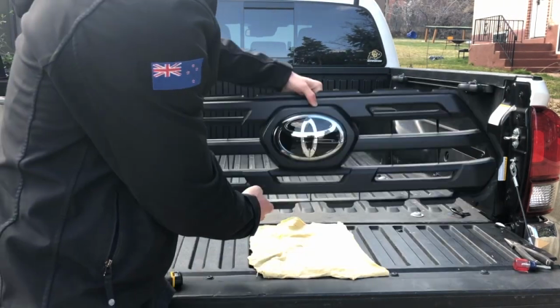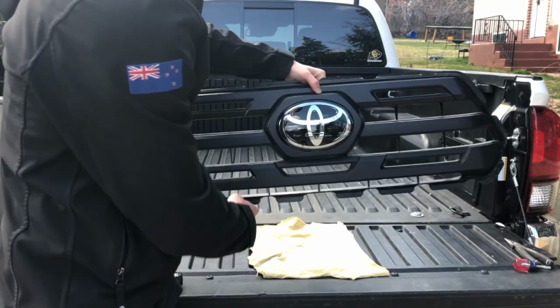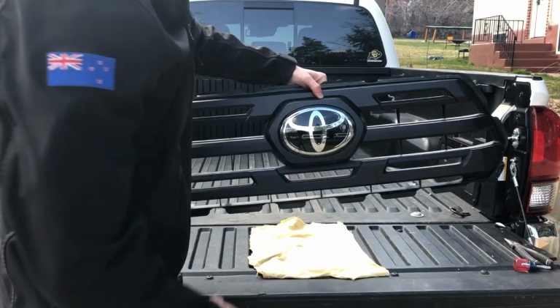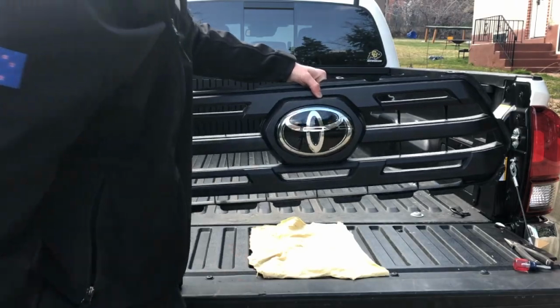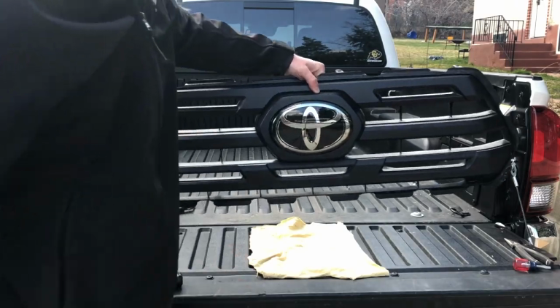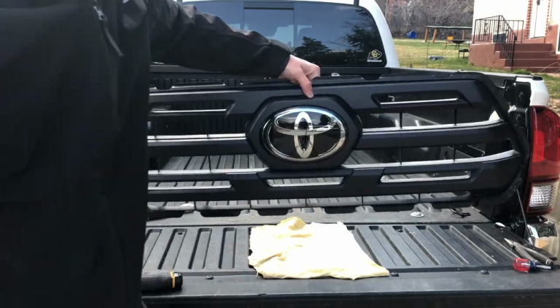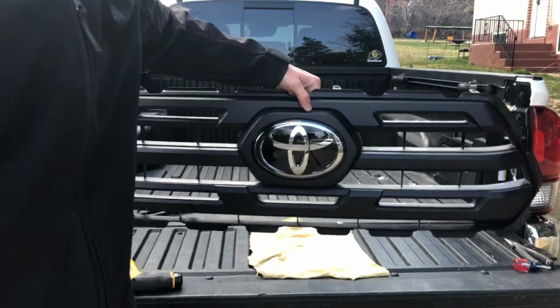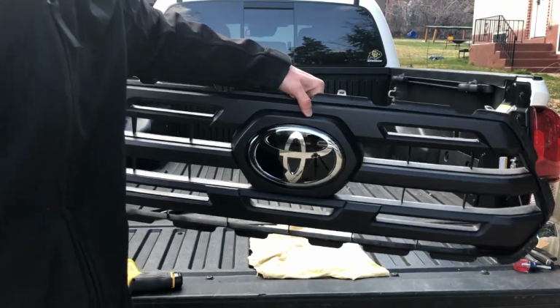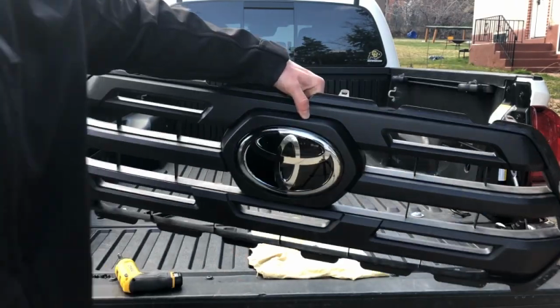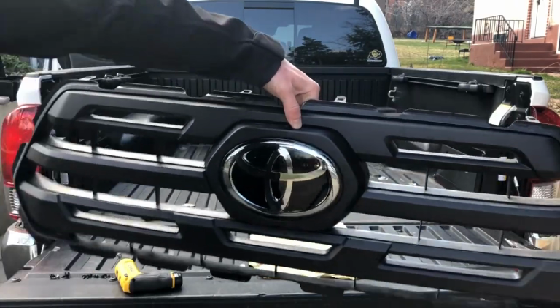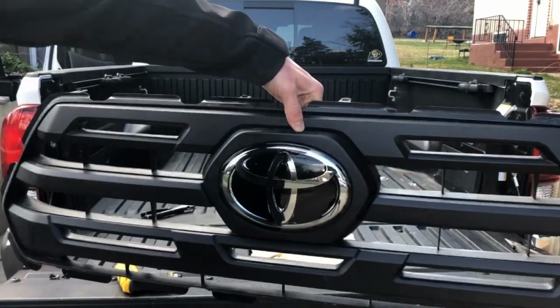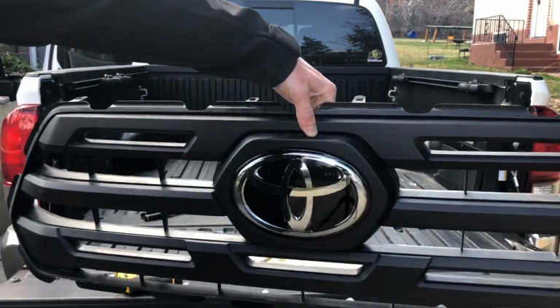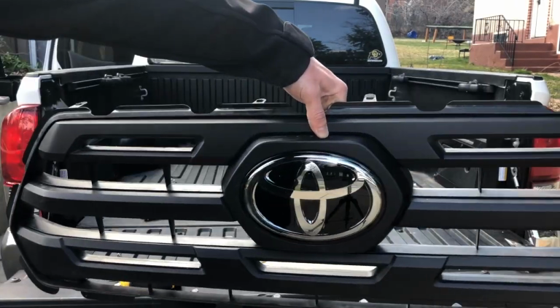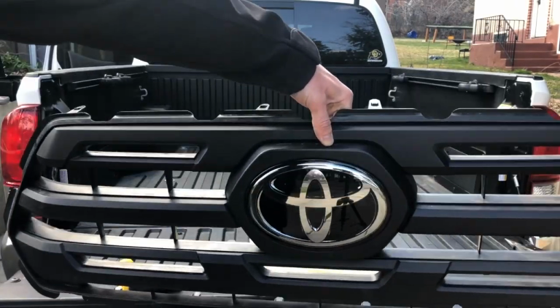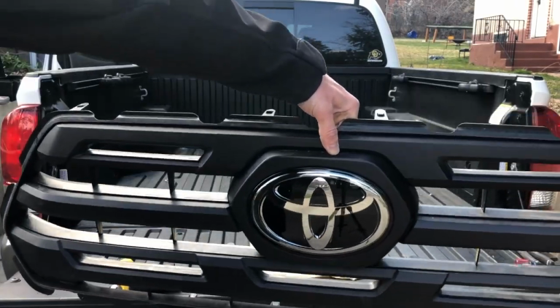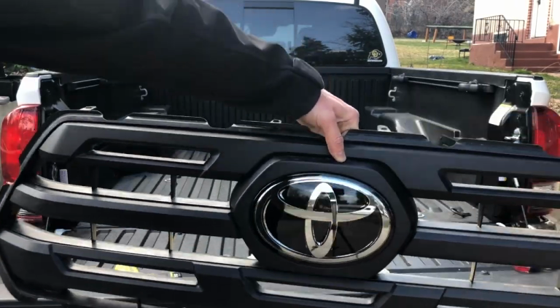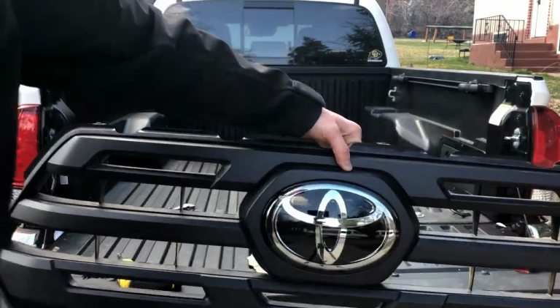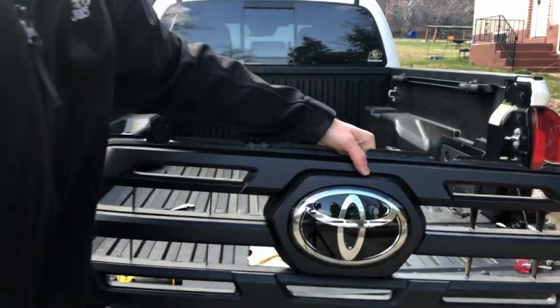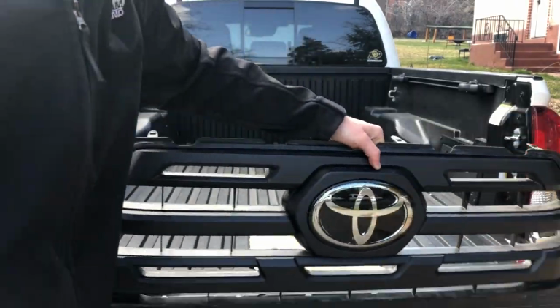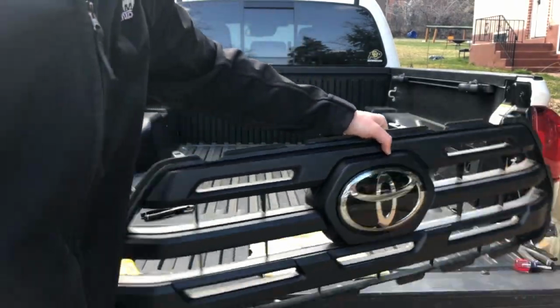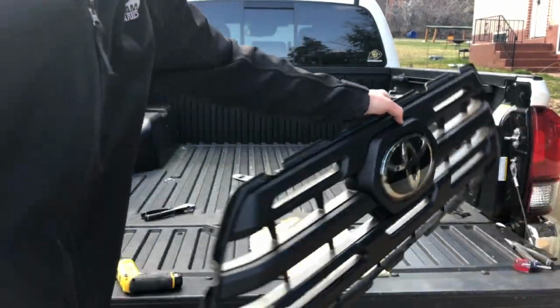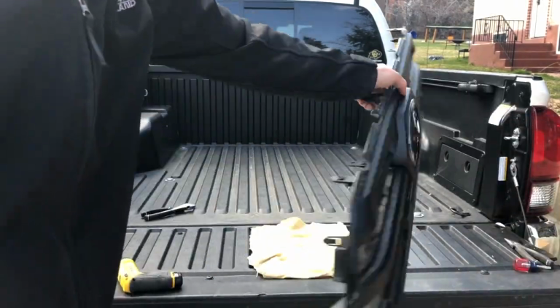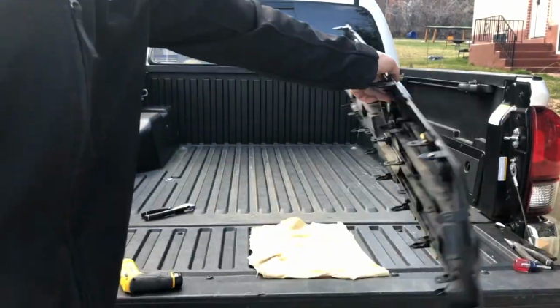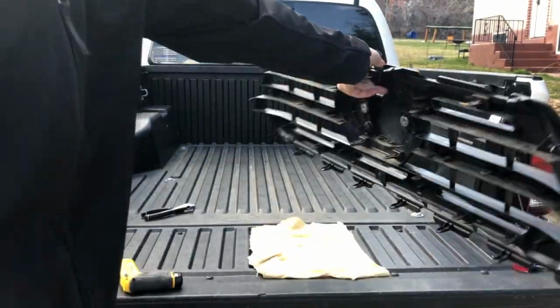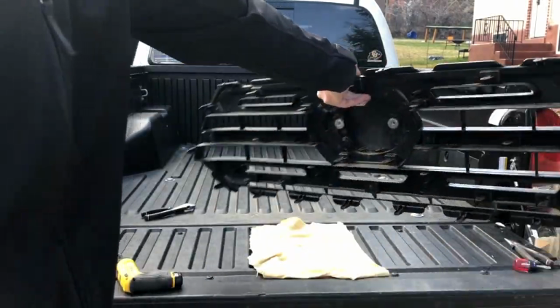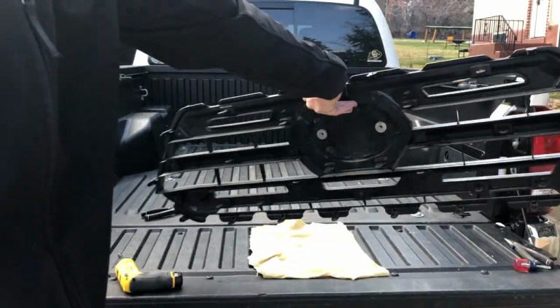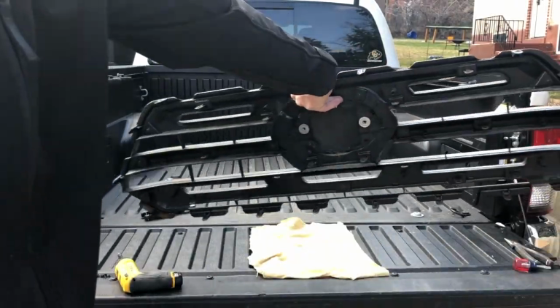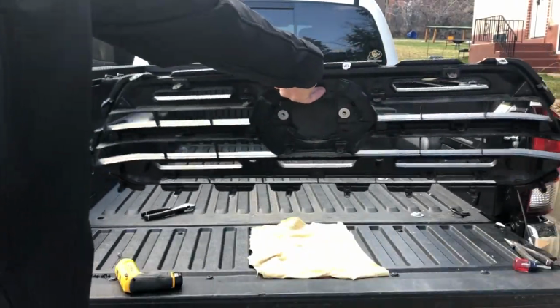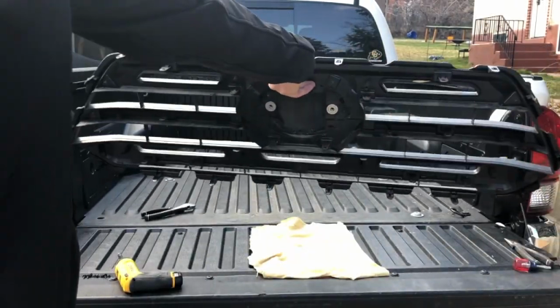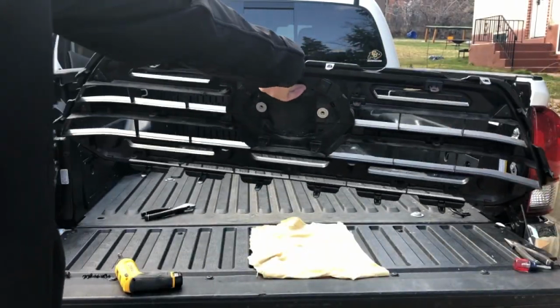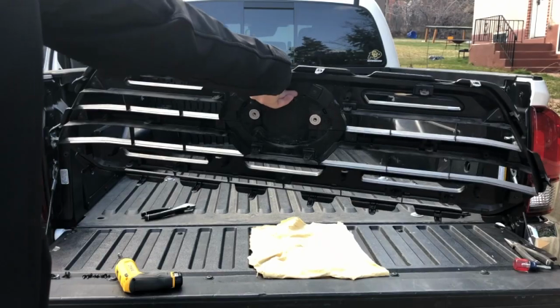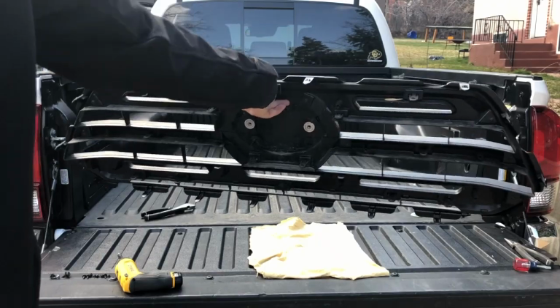And there is our old grille completely off with the sensor removed.